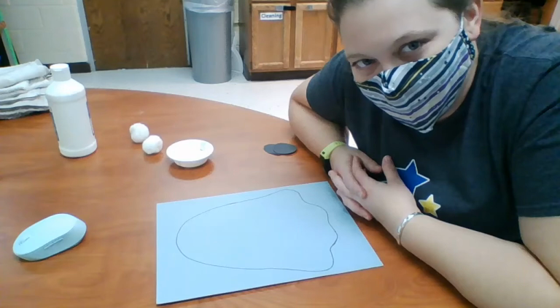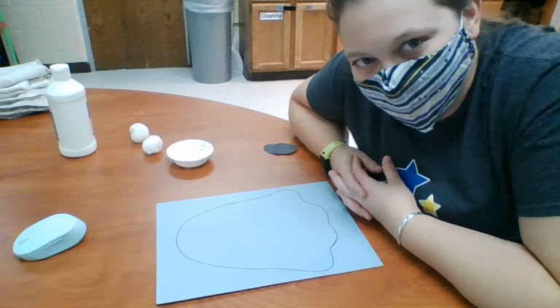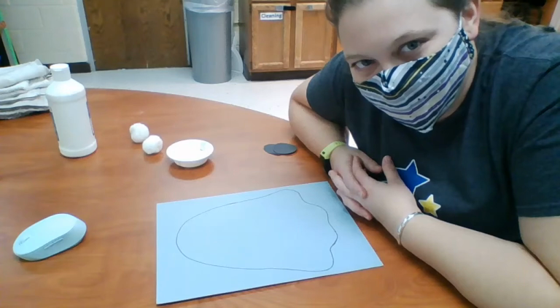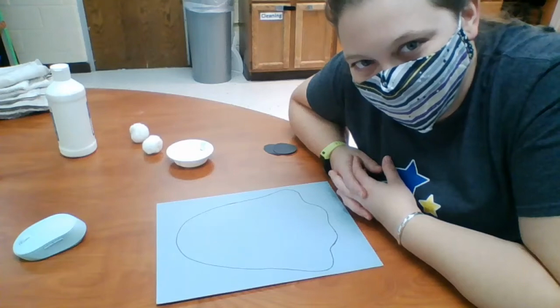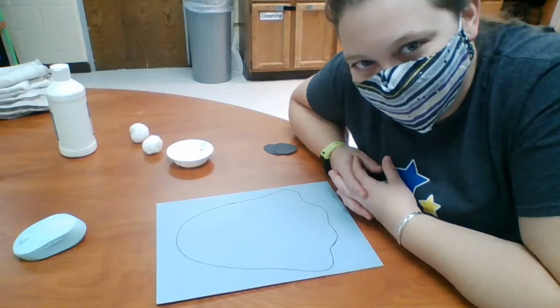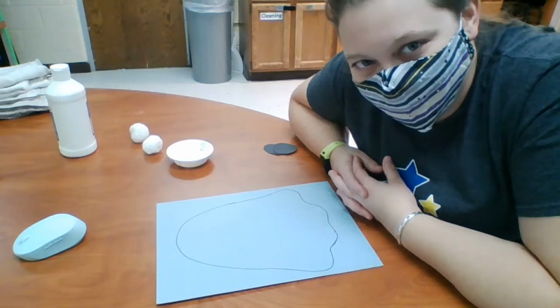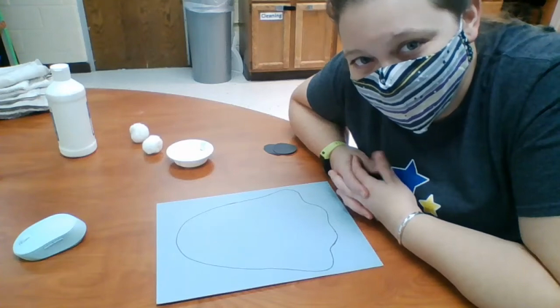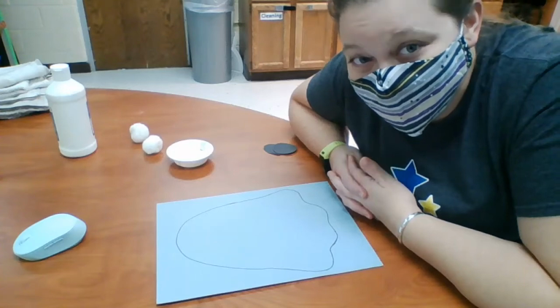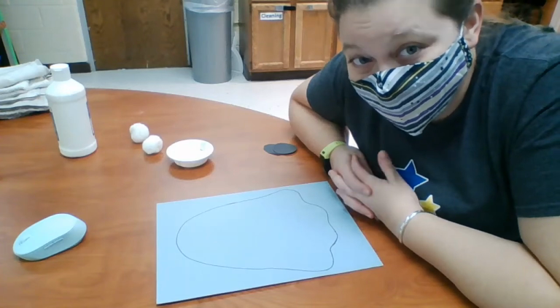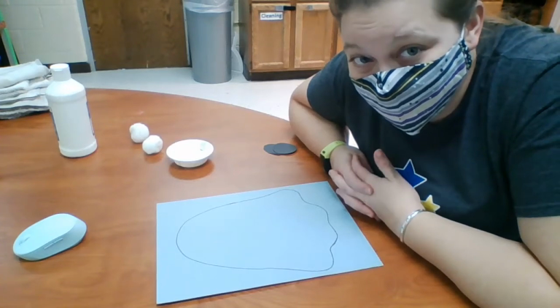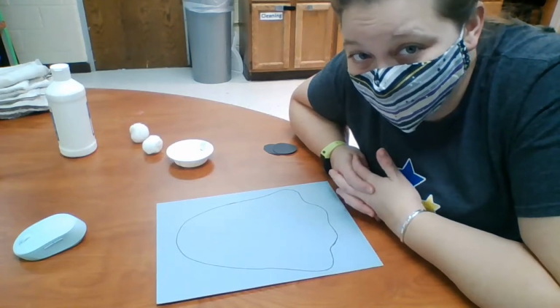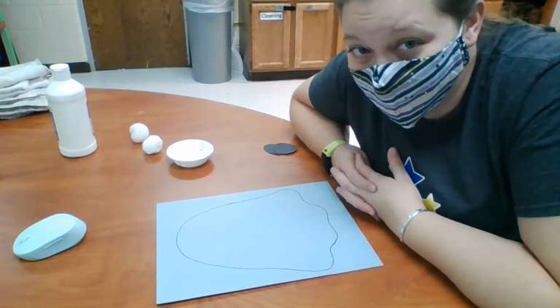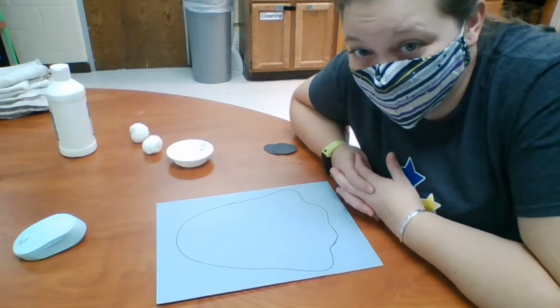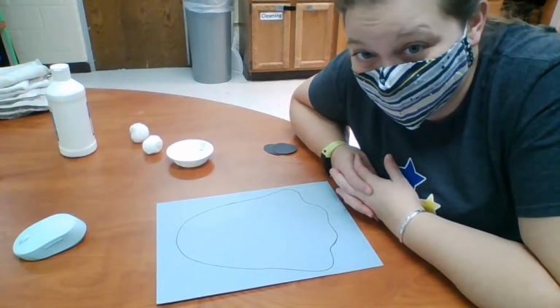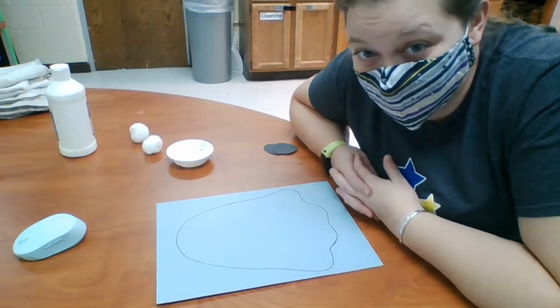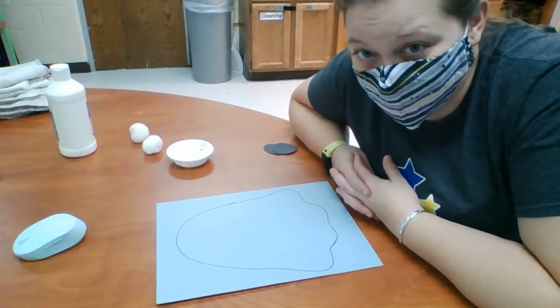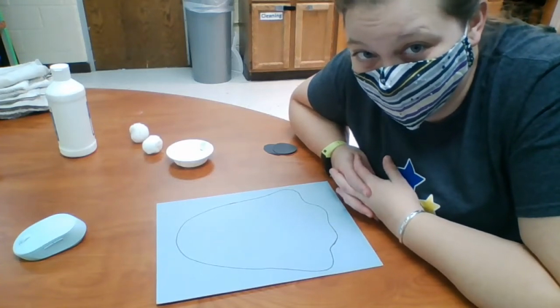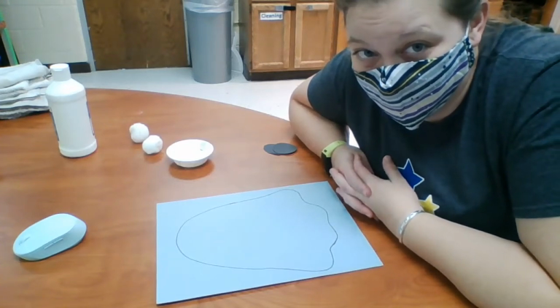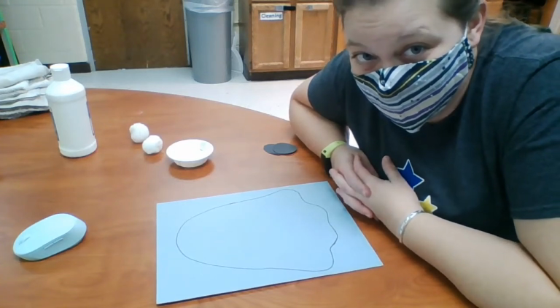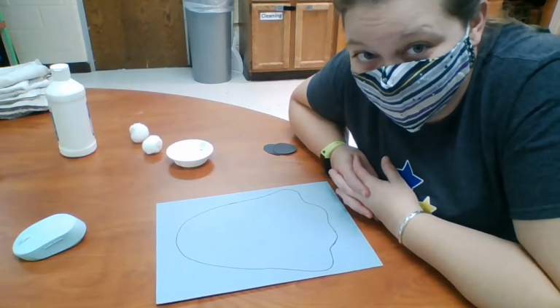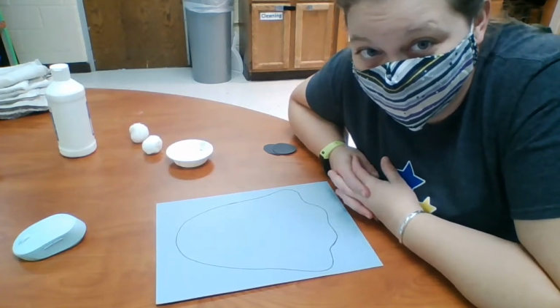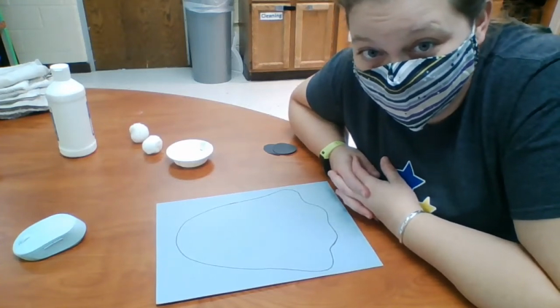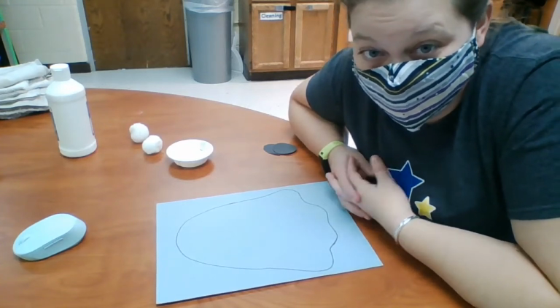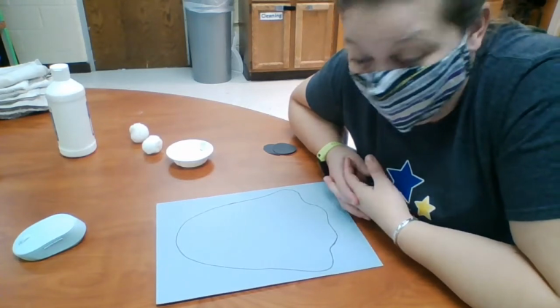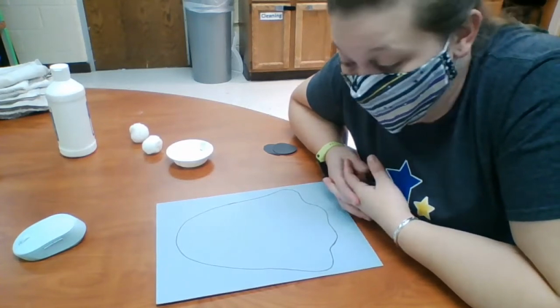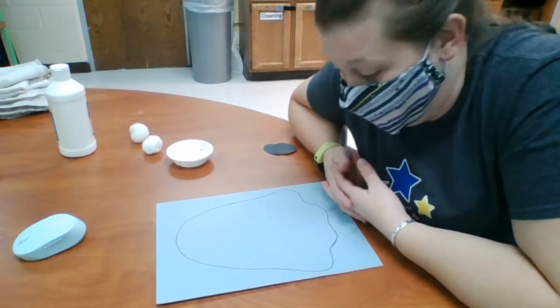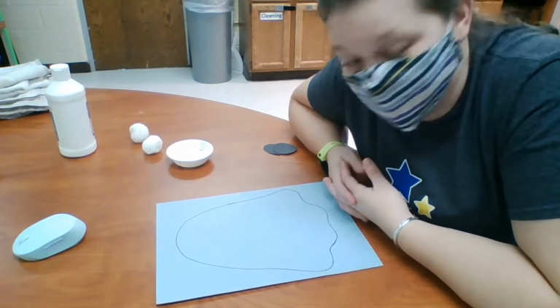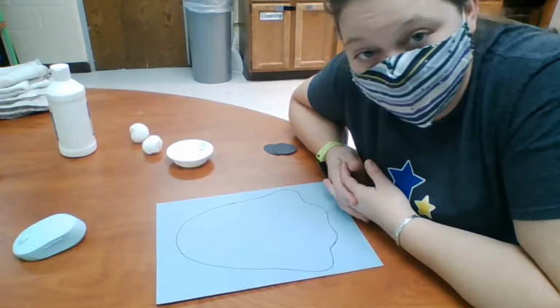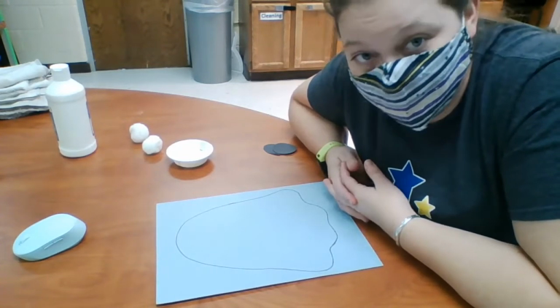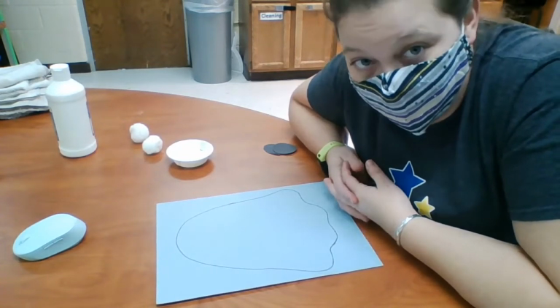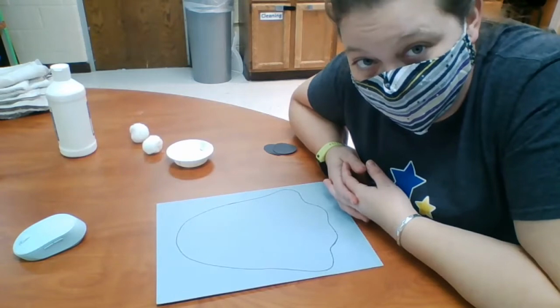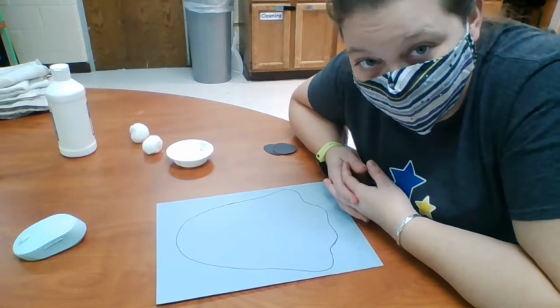Hey everybody, today for our art project we are going to paint ghosts with pom-poms.